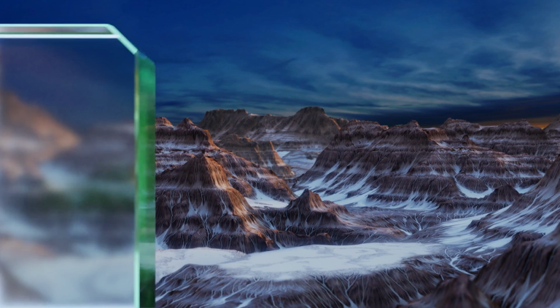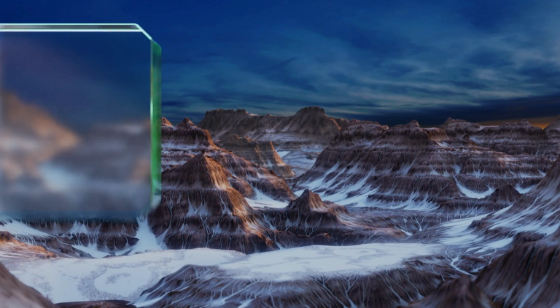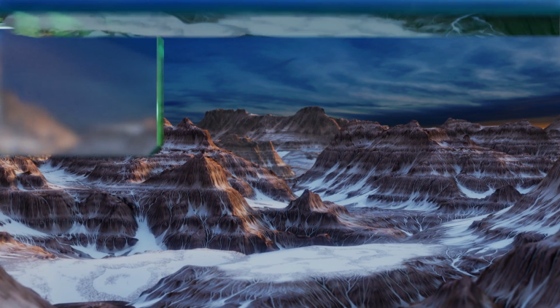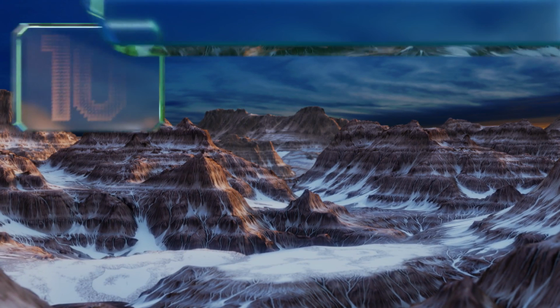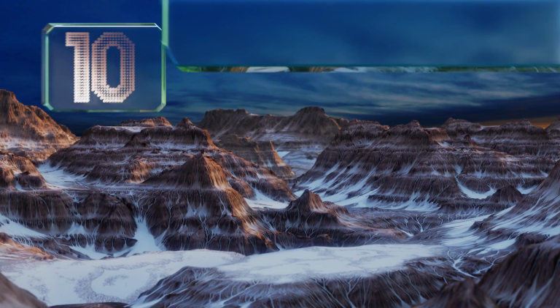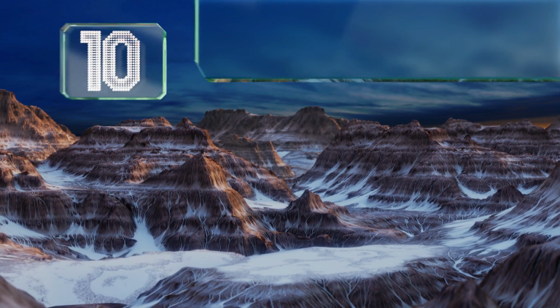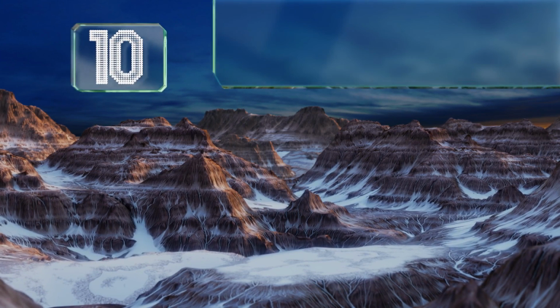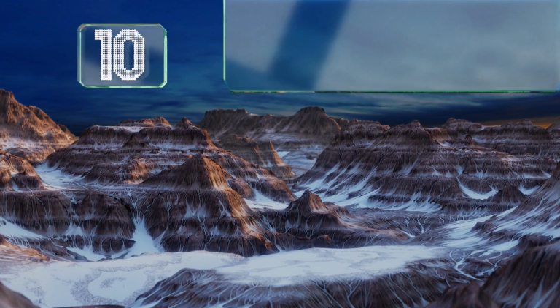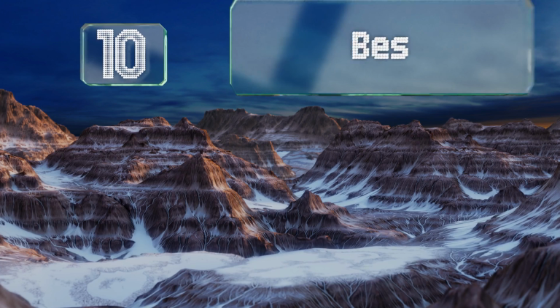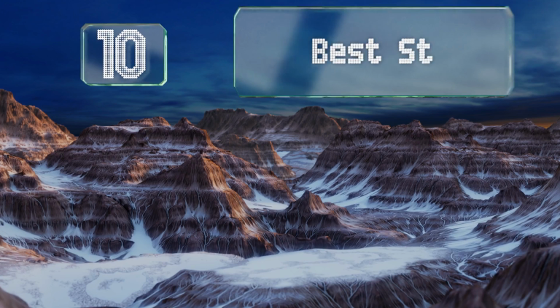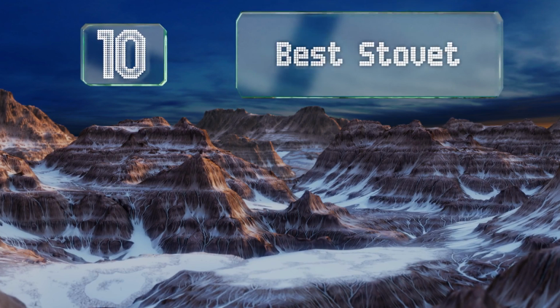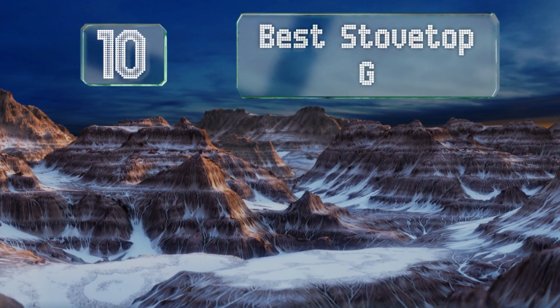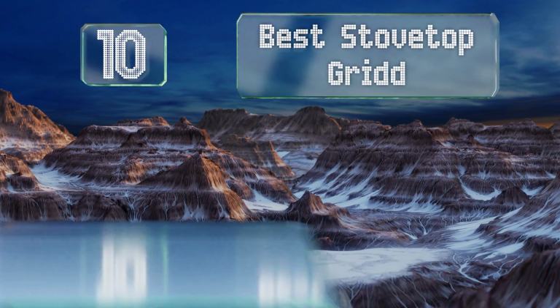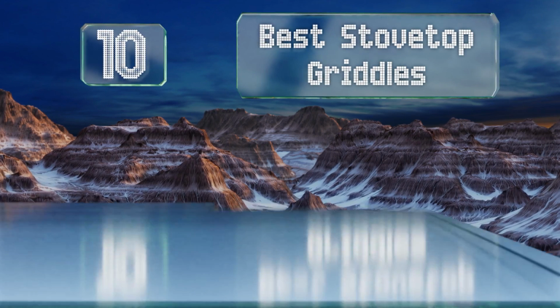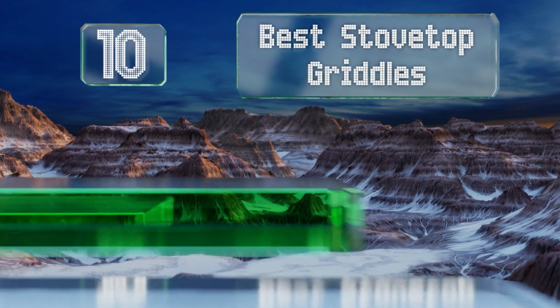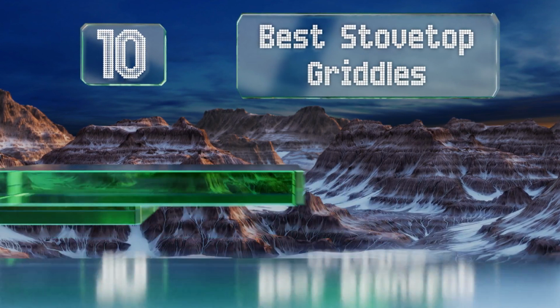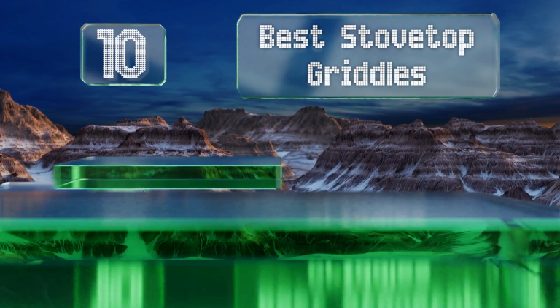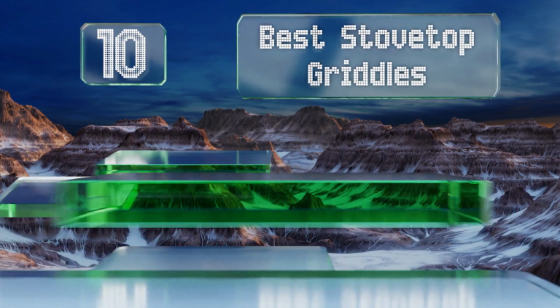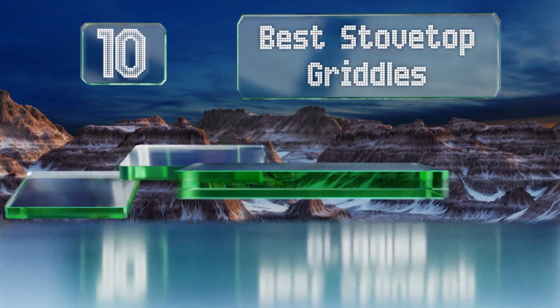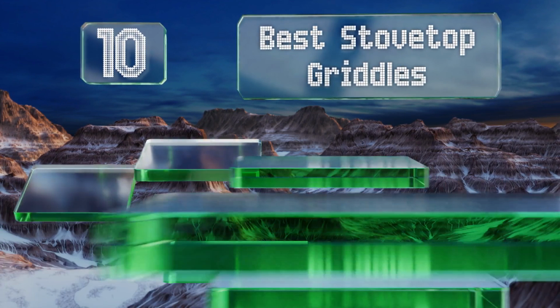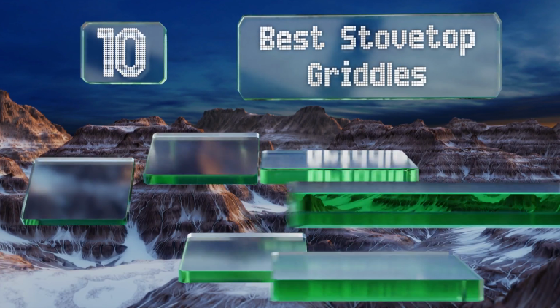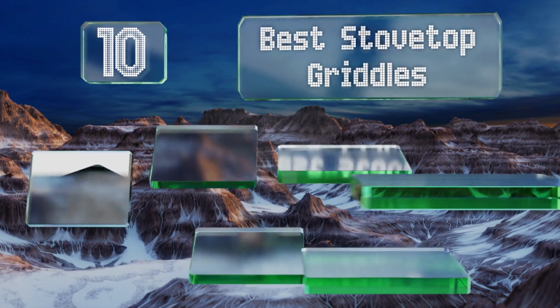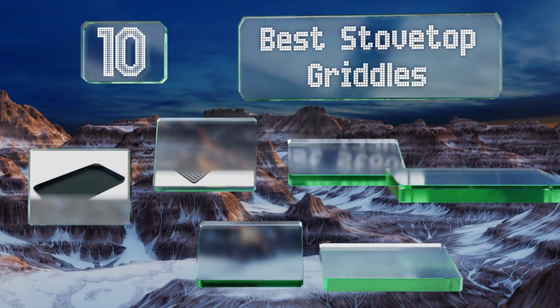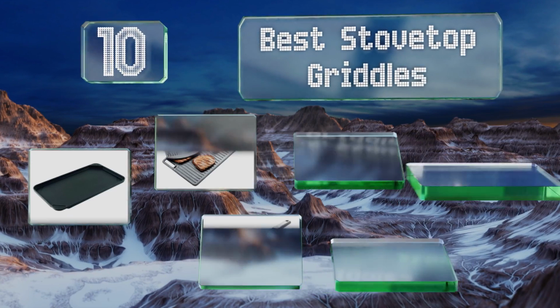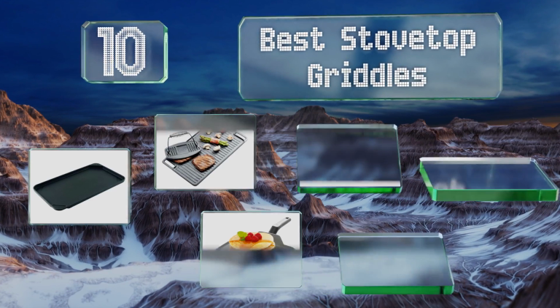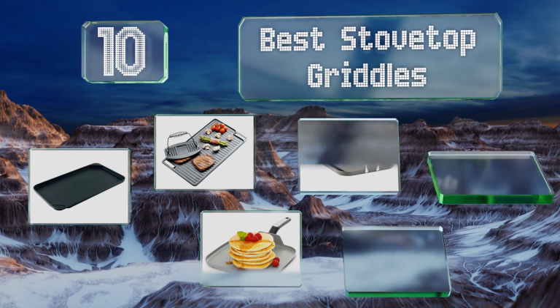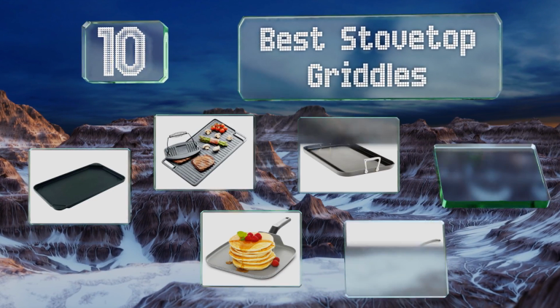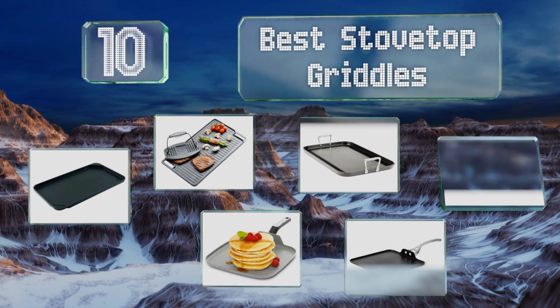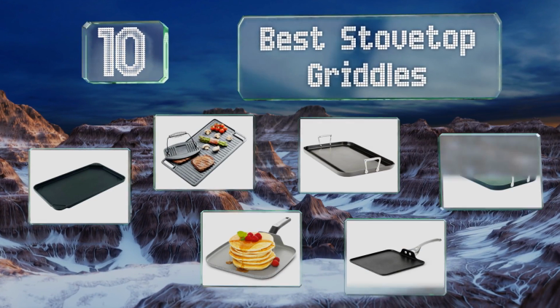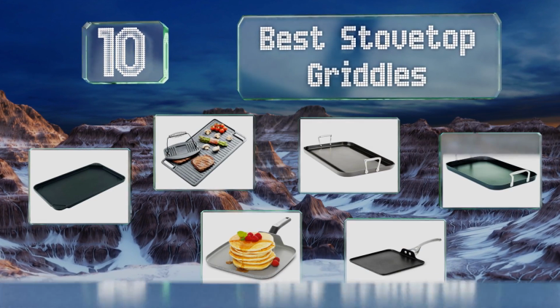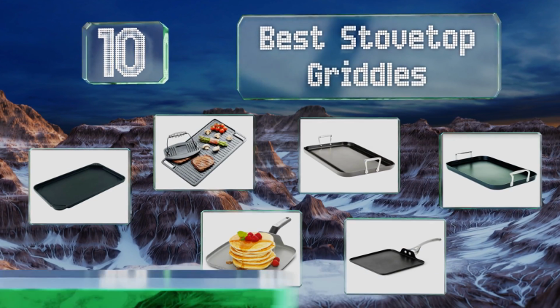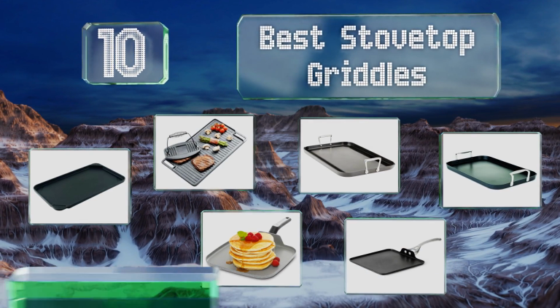EasyVid presents the 10 best stovetop griddles. Let's get started with the list.